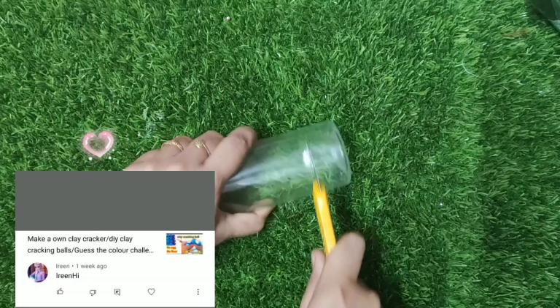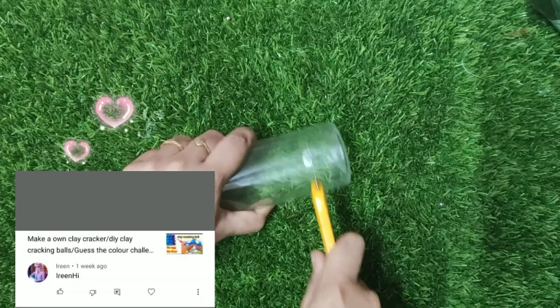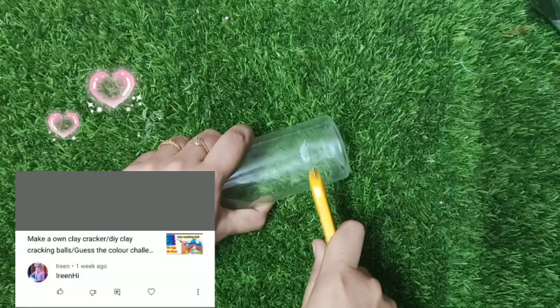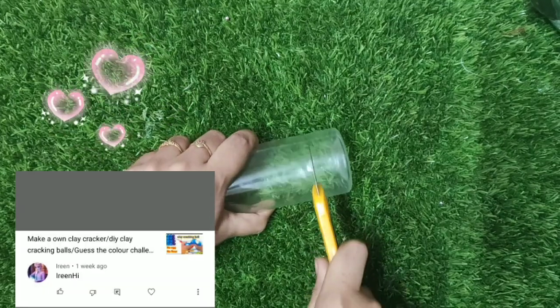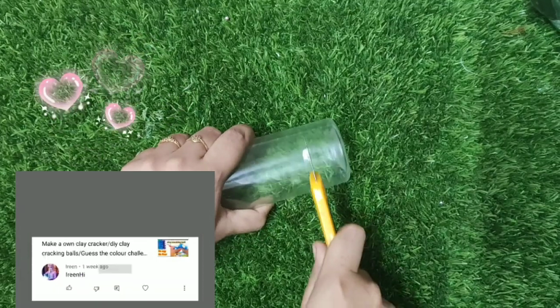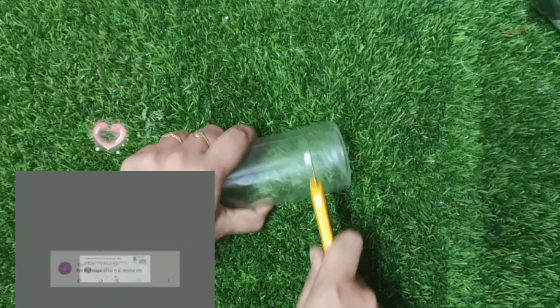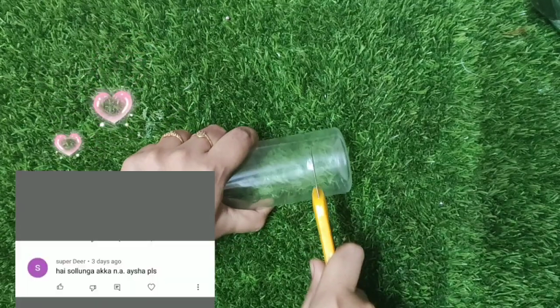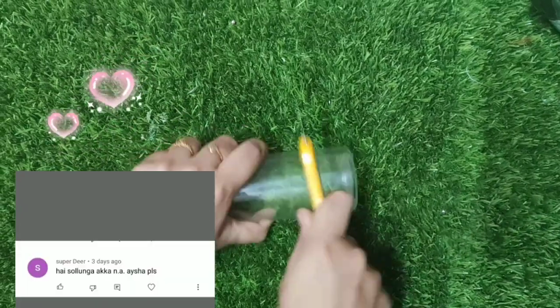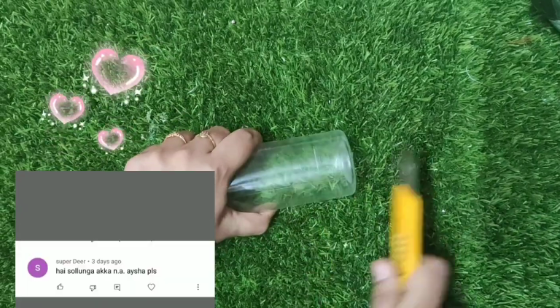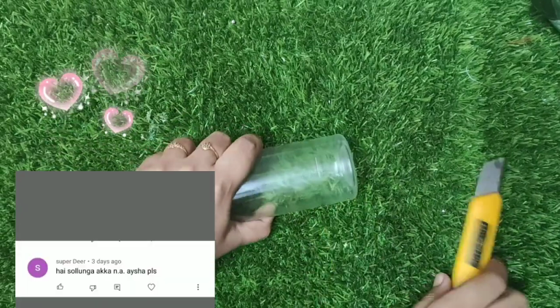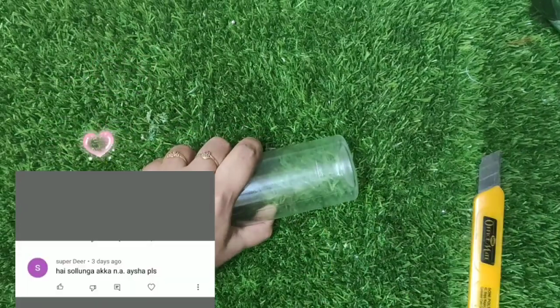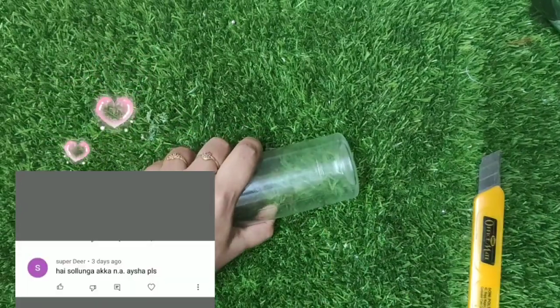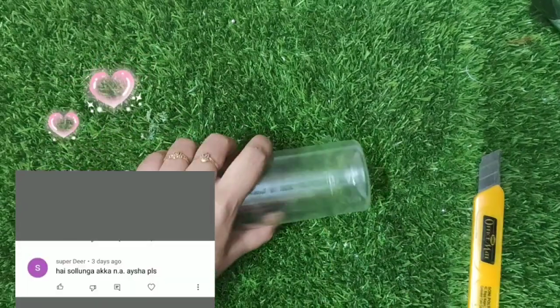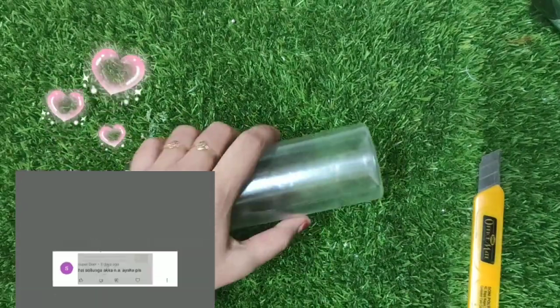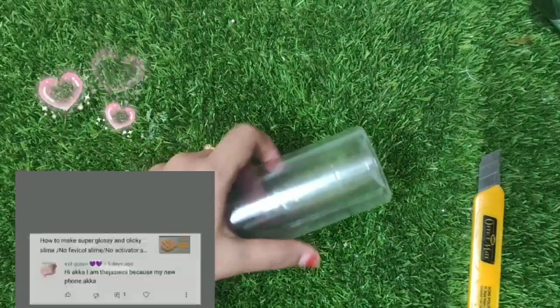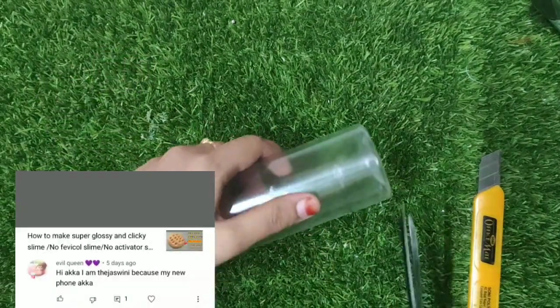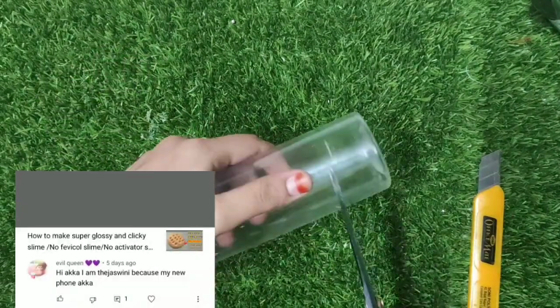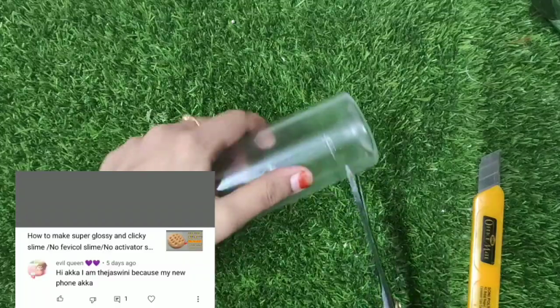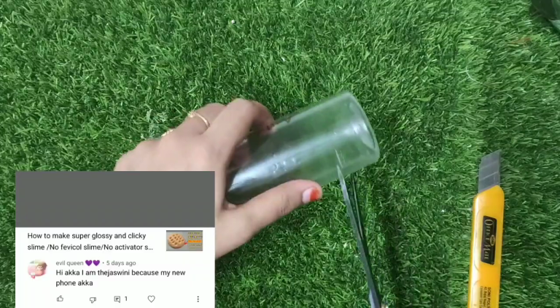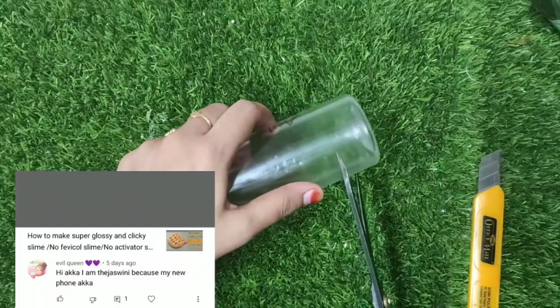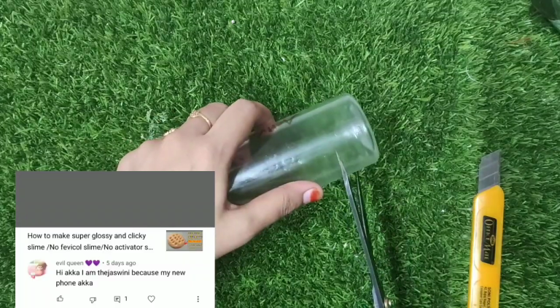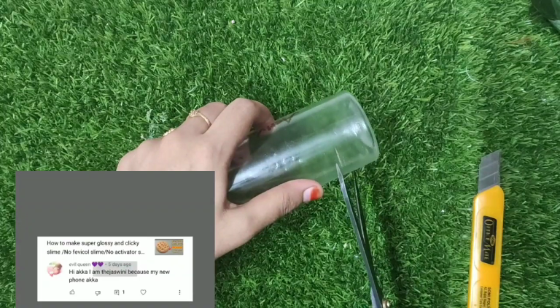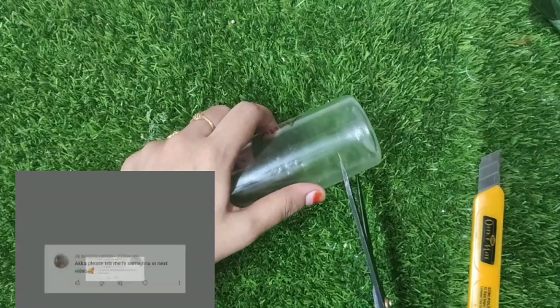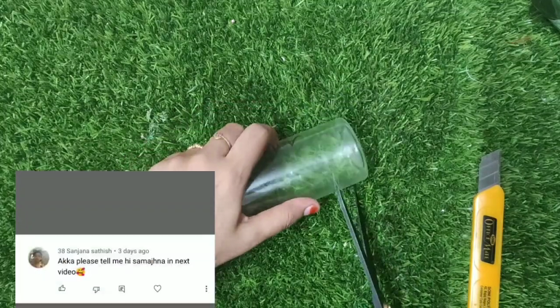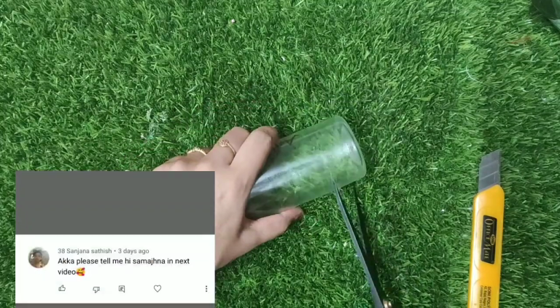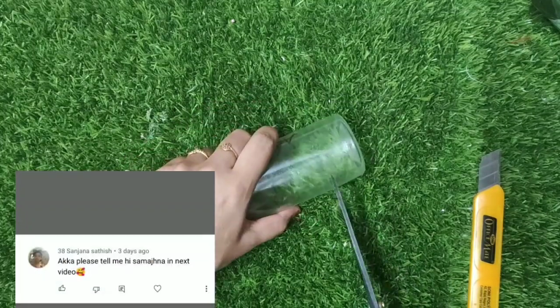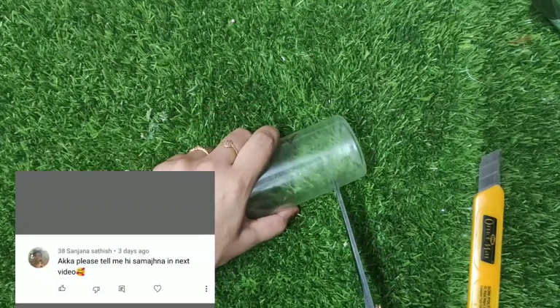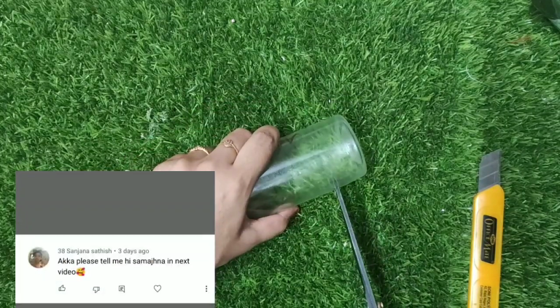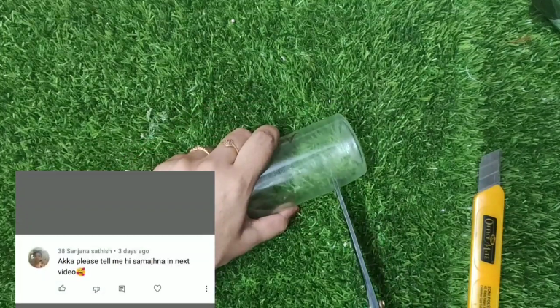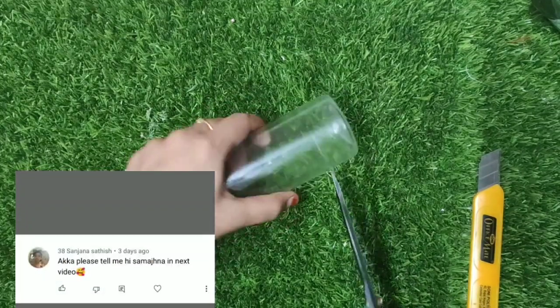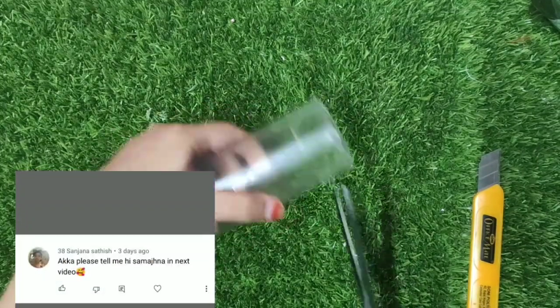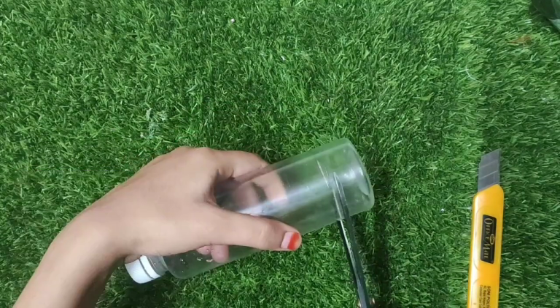Look at our friends: Divya, Sanju, Irene, Aisha, Tejasvini, Sanjana.